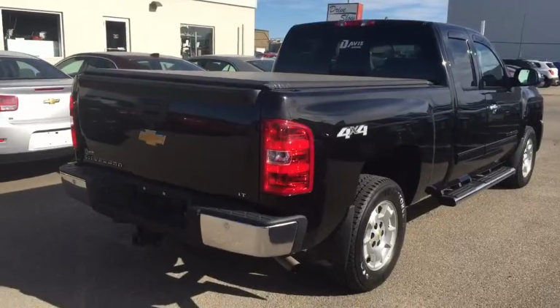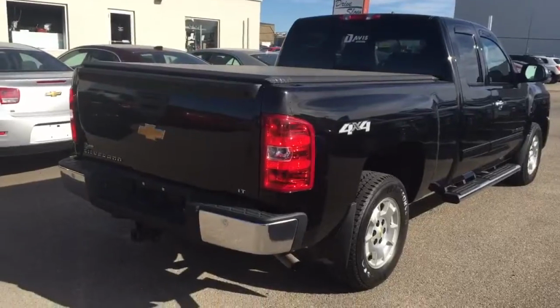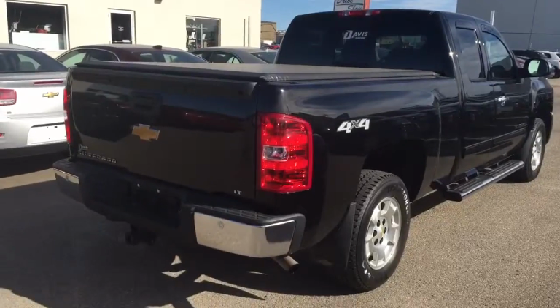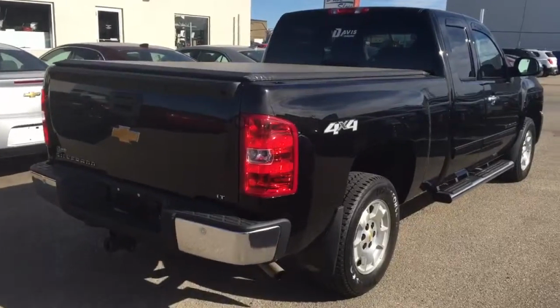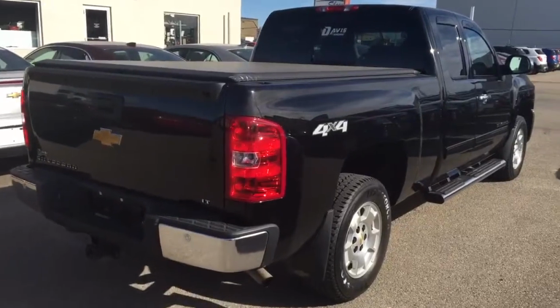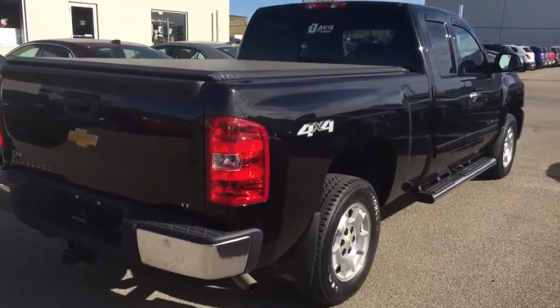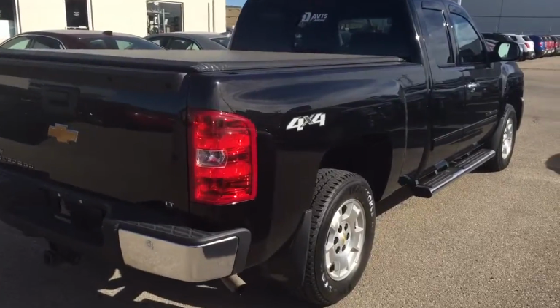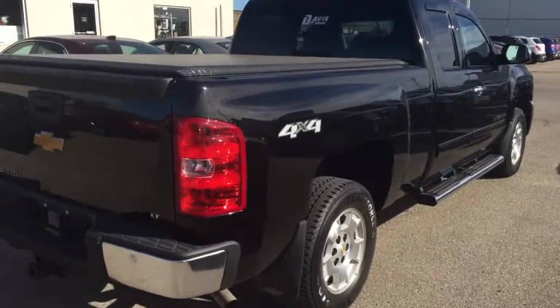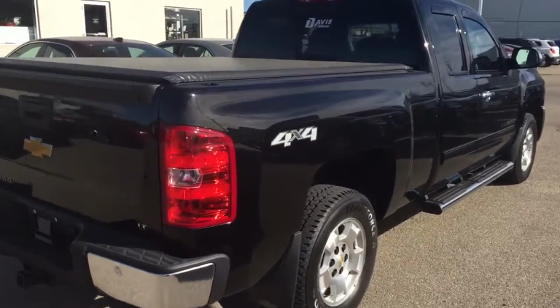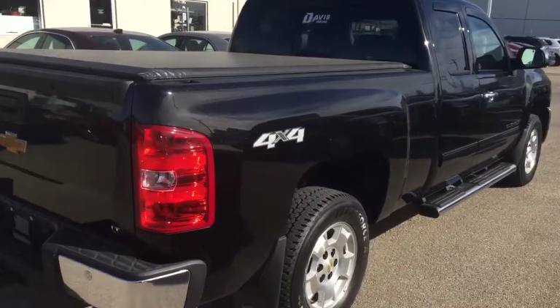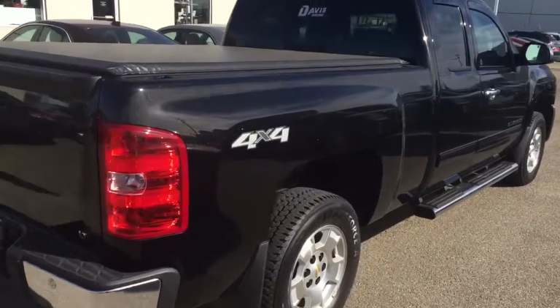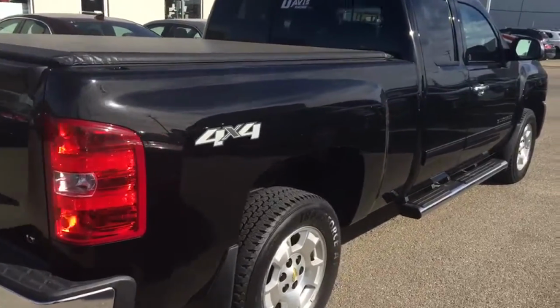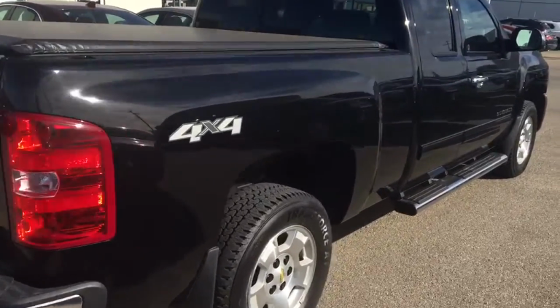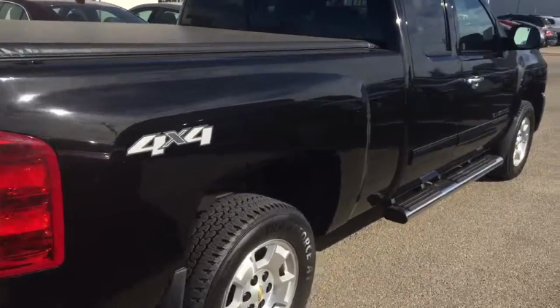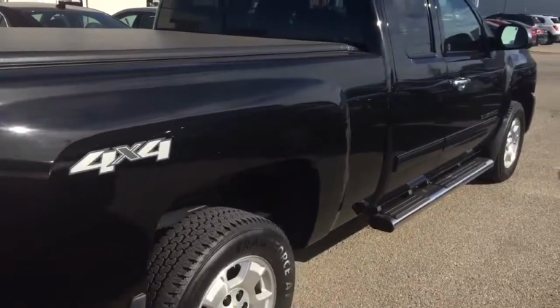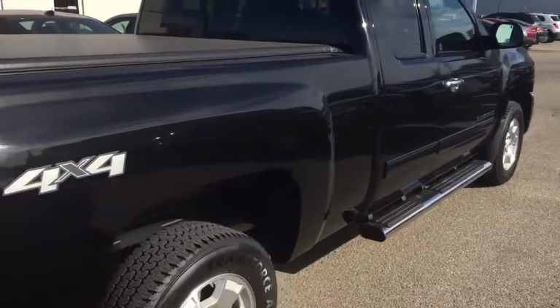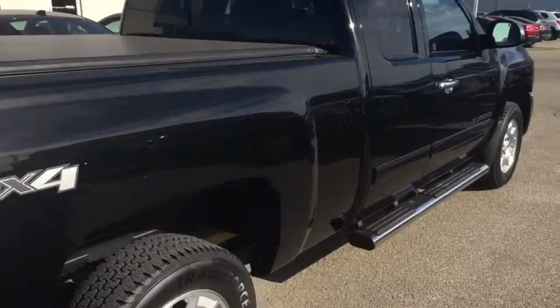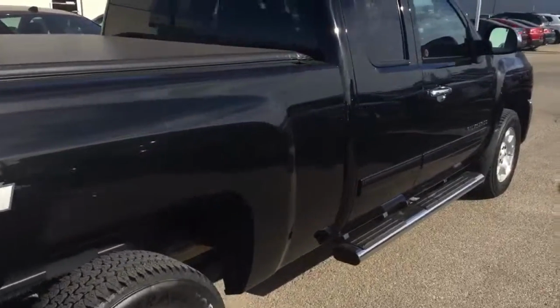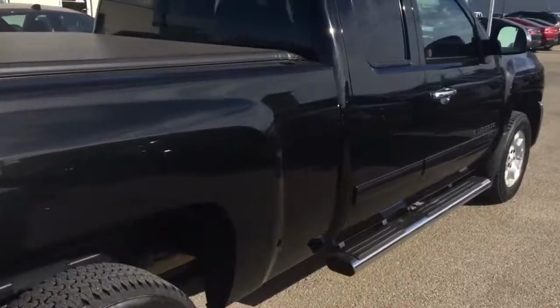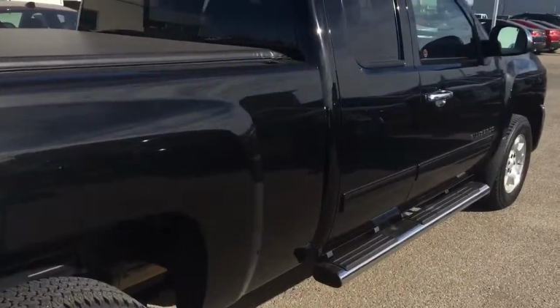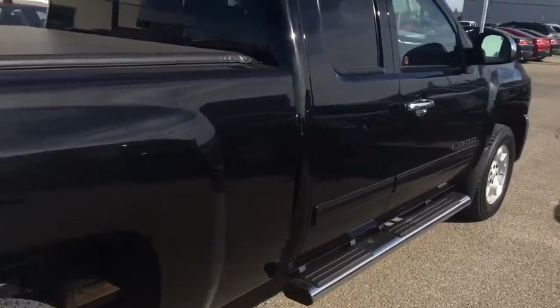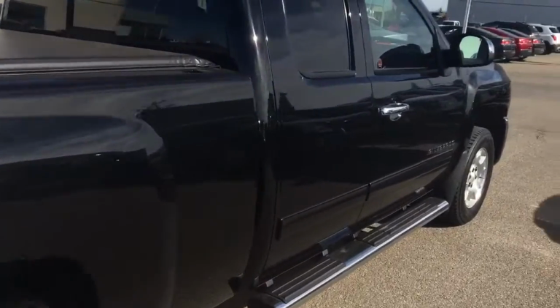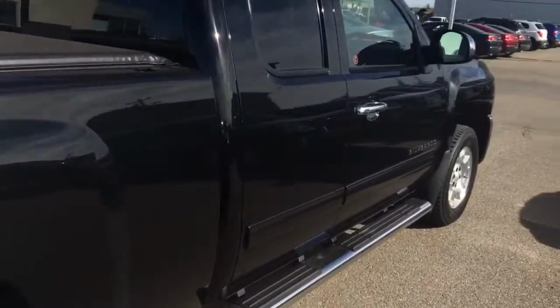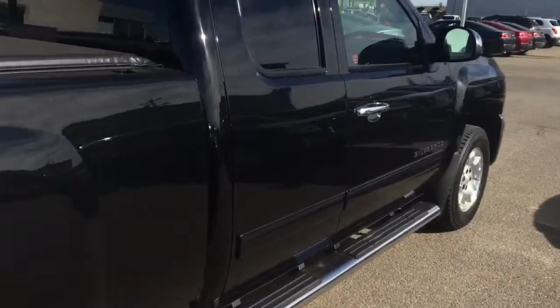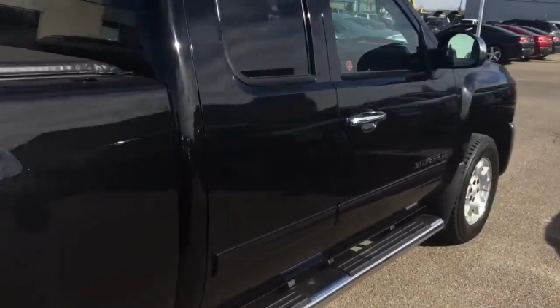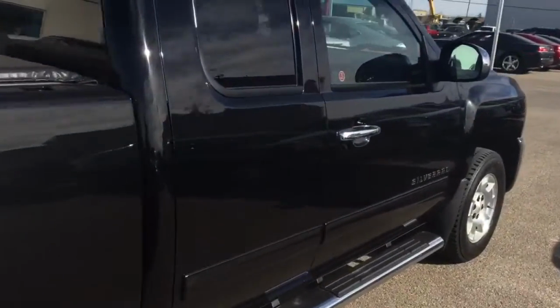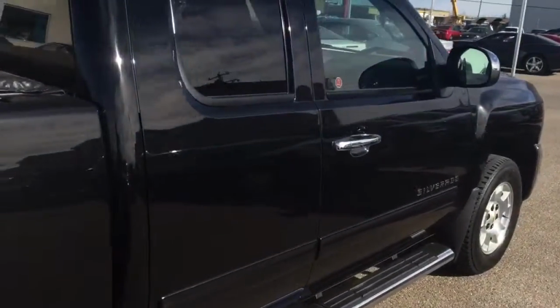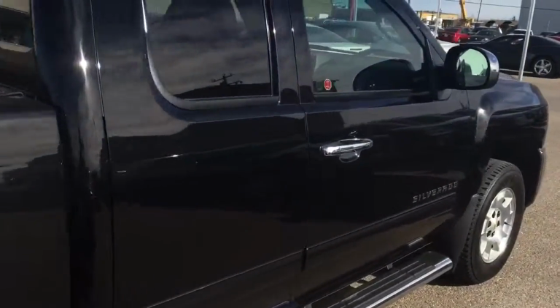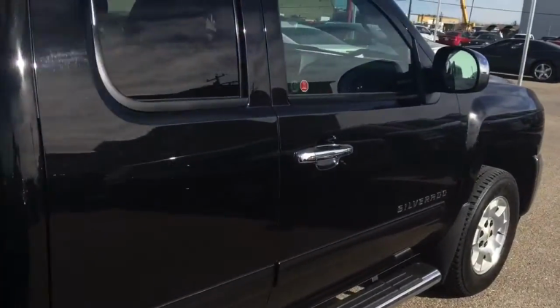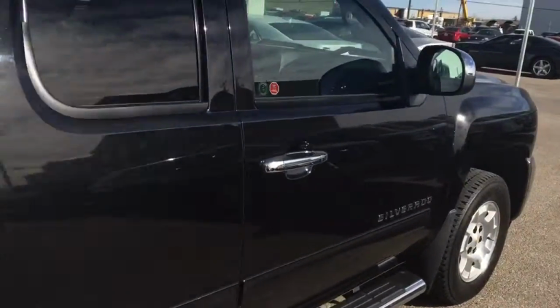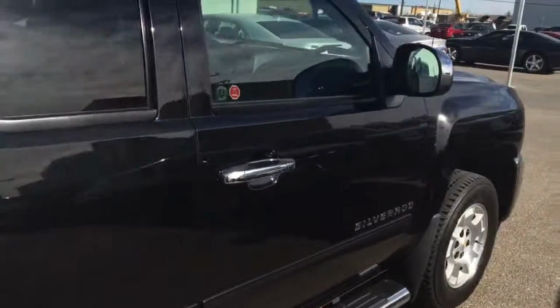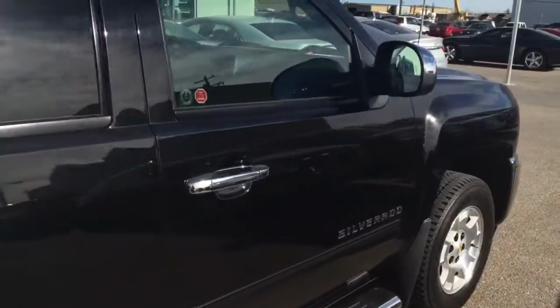So hurry in or be sure to give us a call today at Davis Chevrolet to book your test drive.